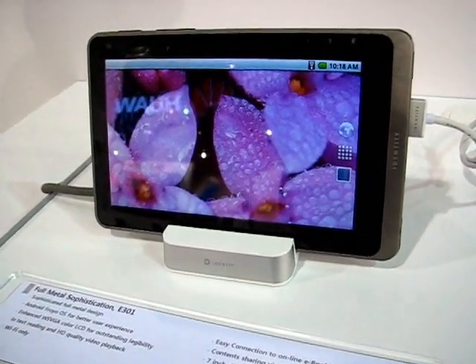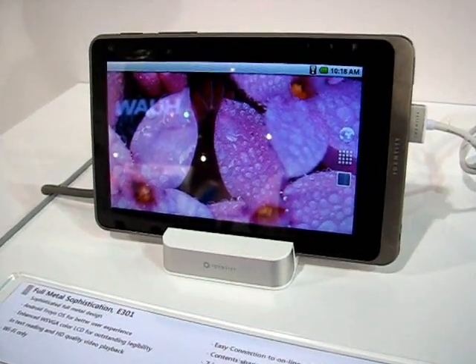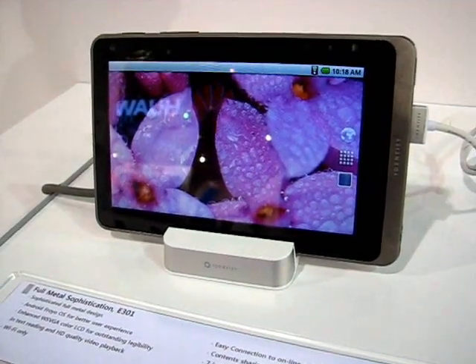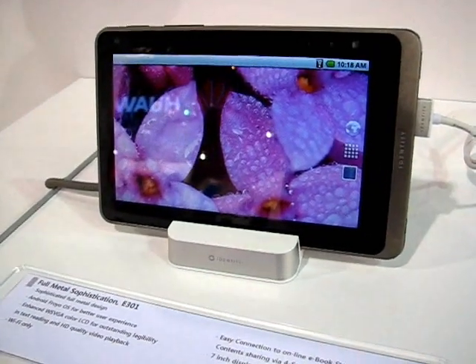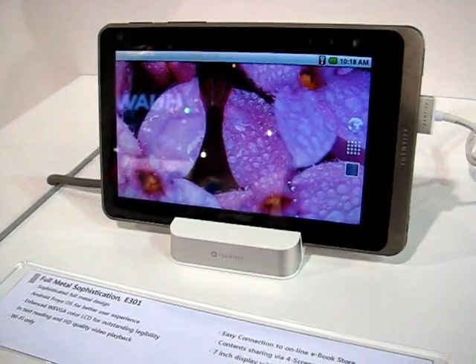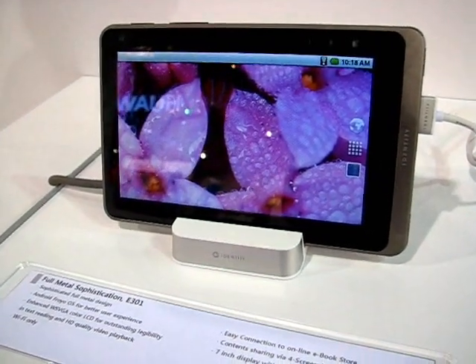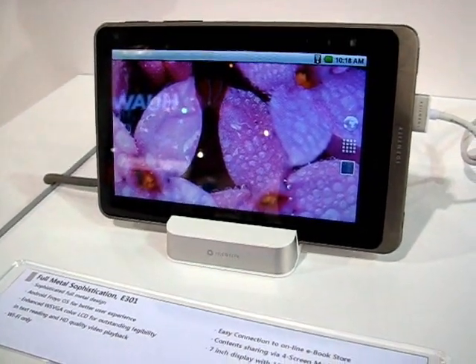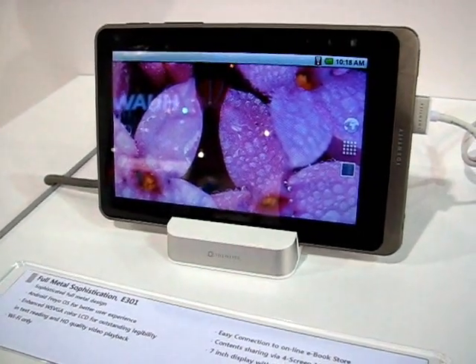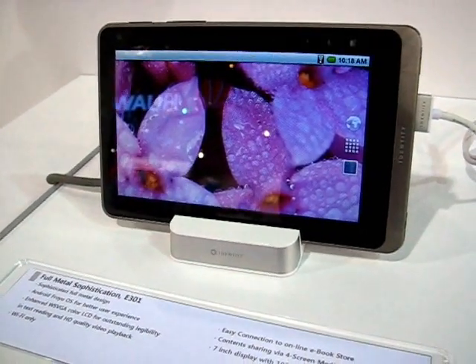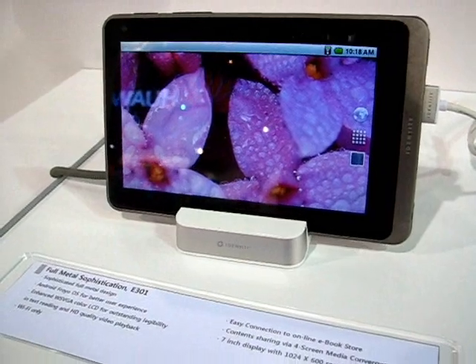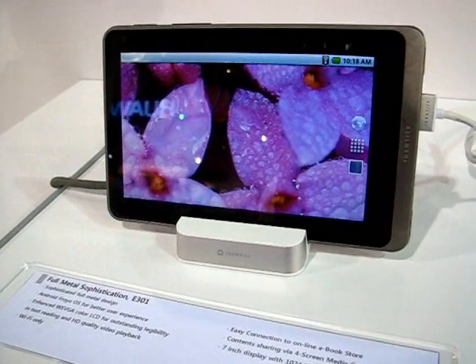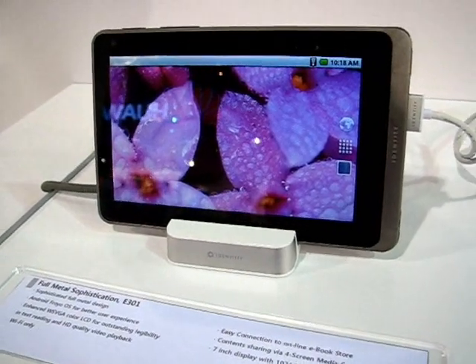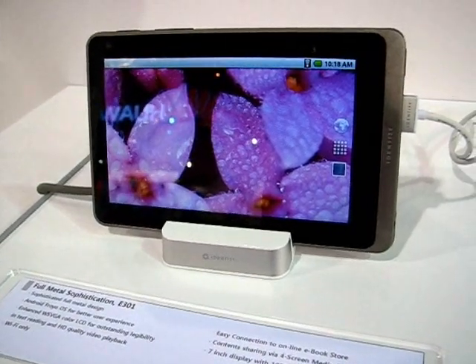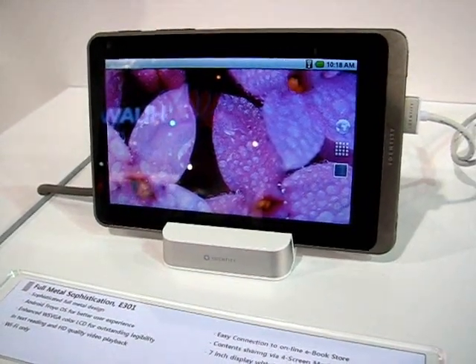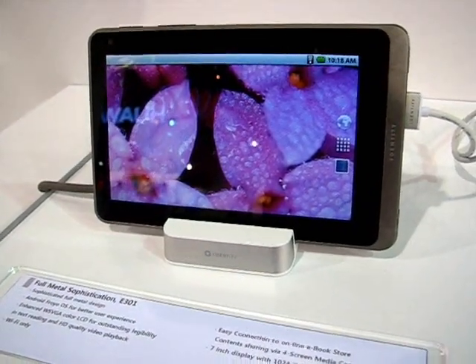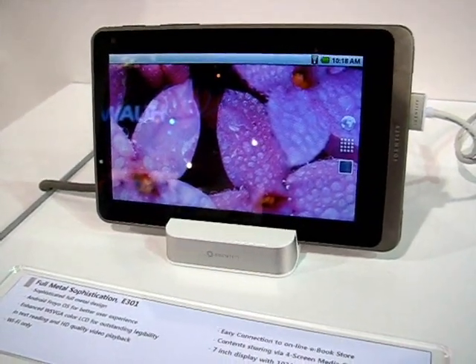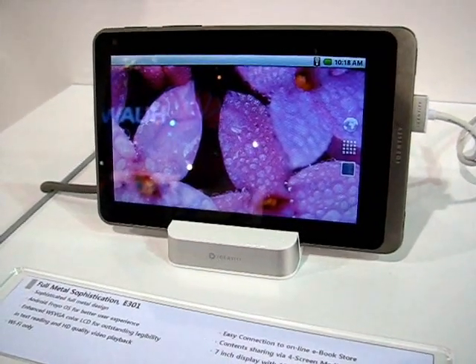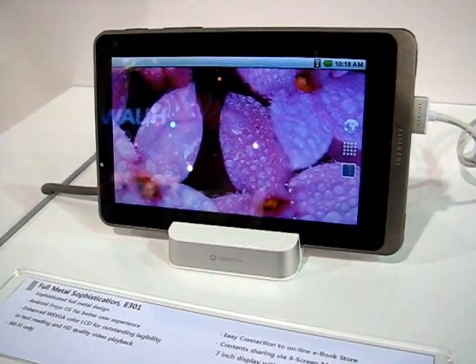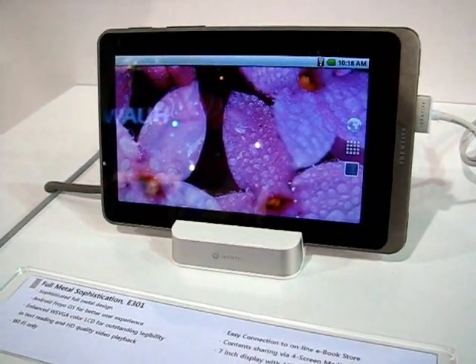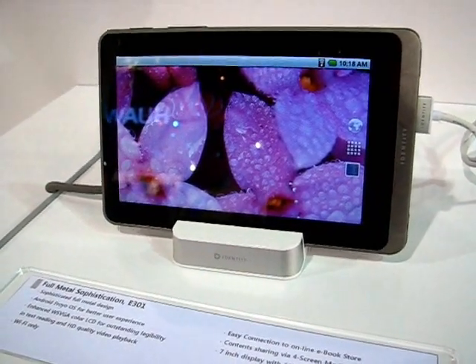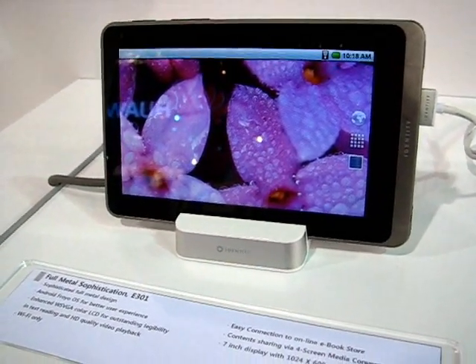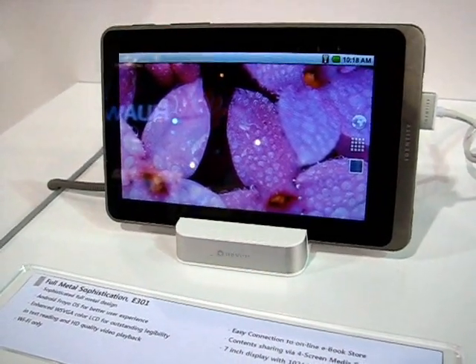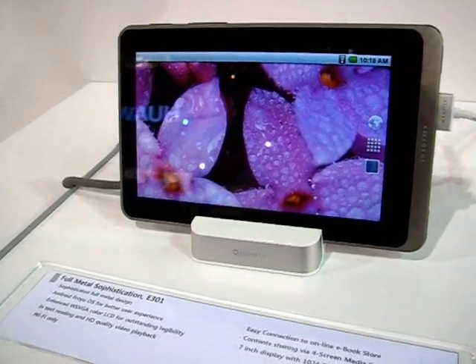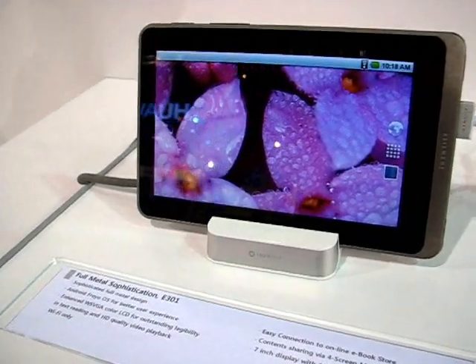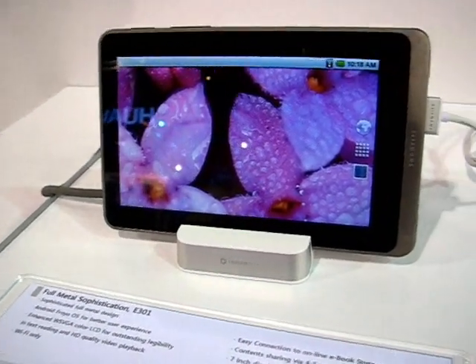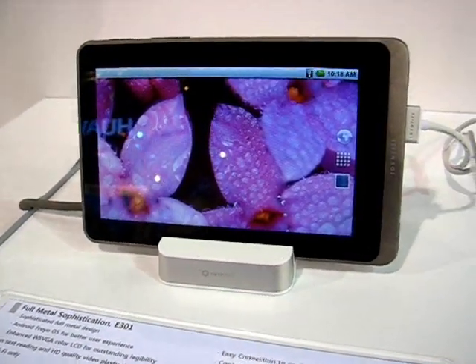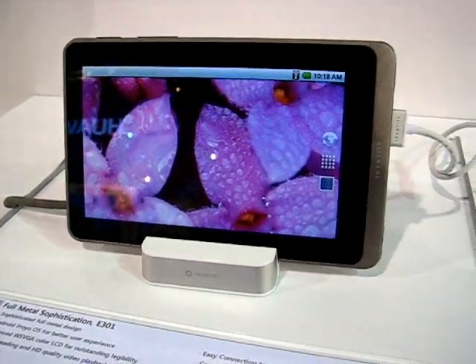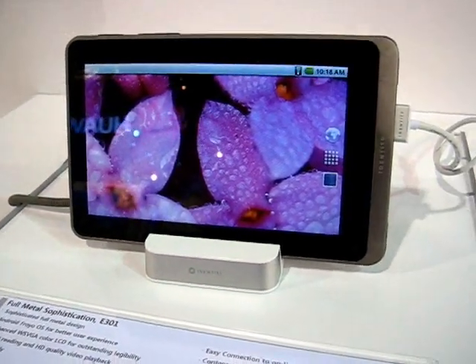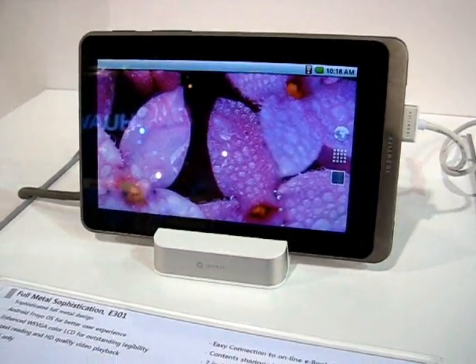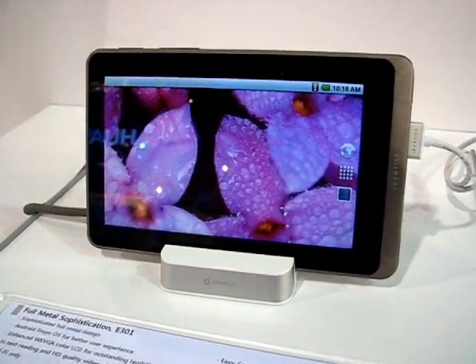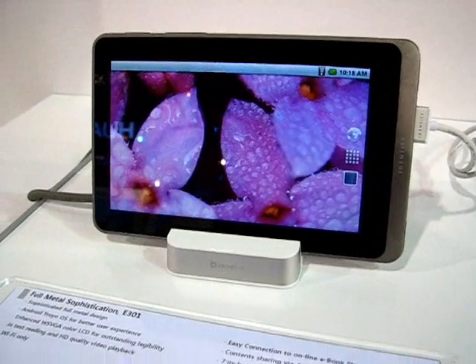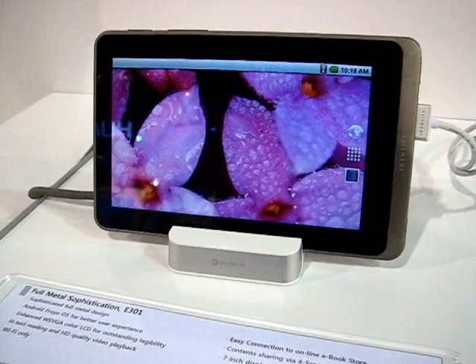We've got BGM, Wi-Fi, Bluetooth 2.1. That is a micro HDMI port. There's obviously the microphone and an earphone jack on it.